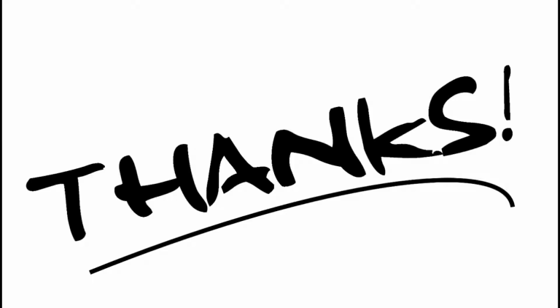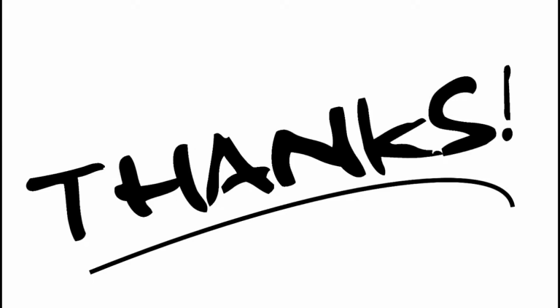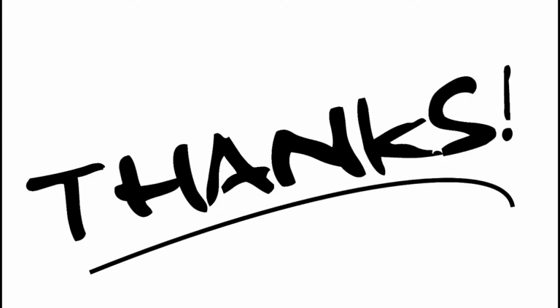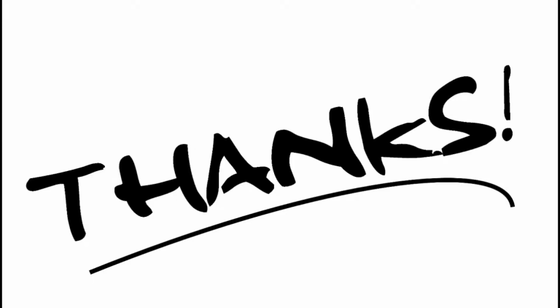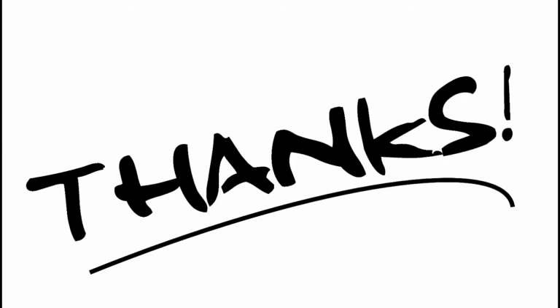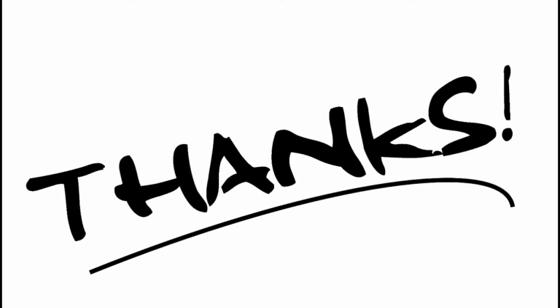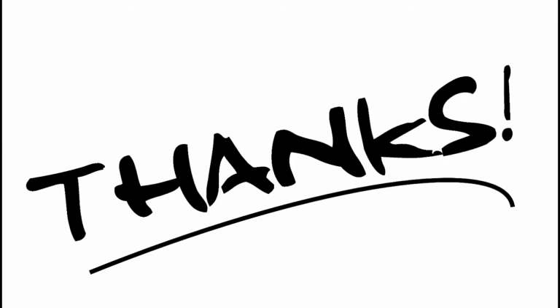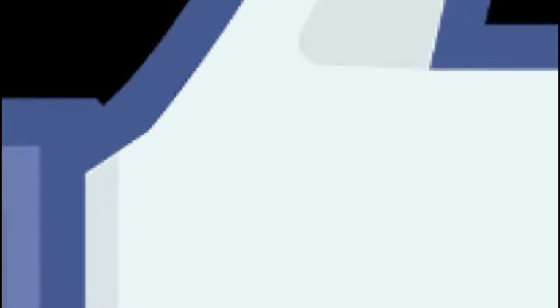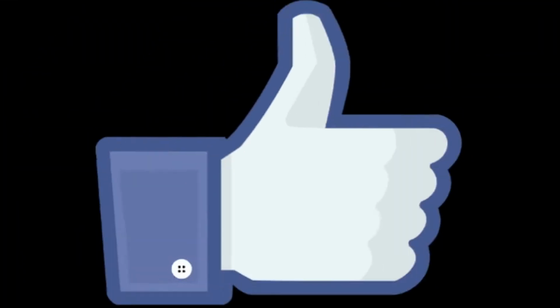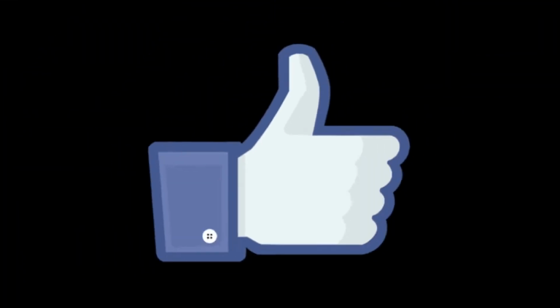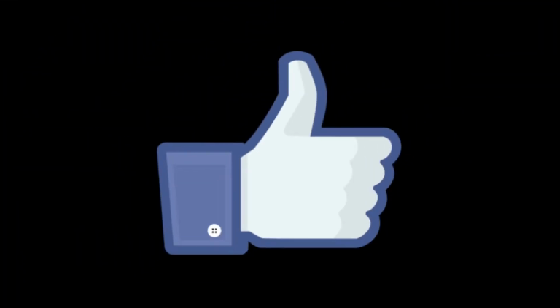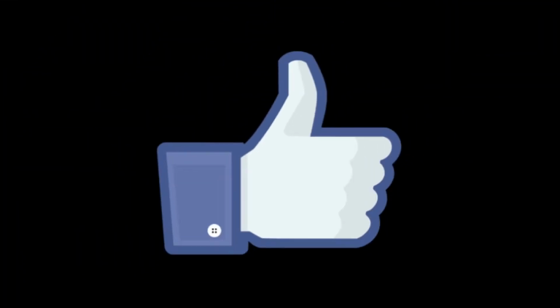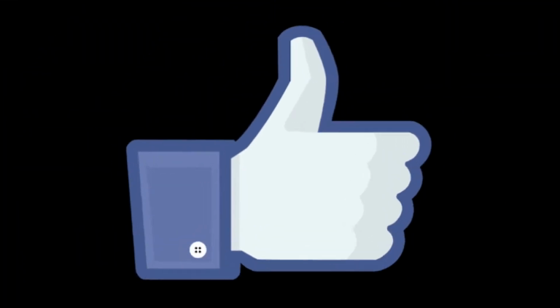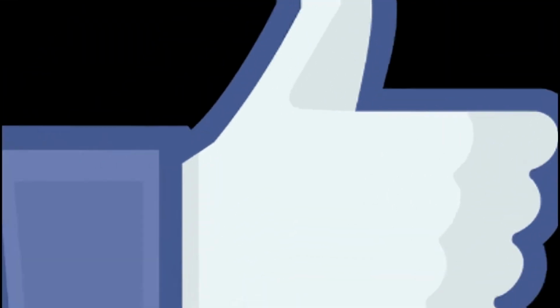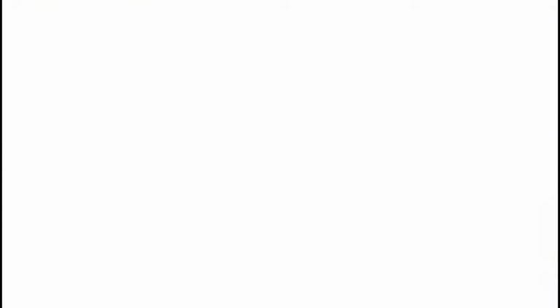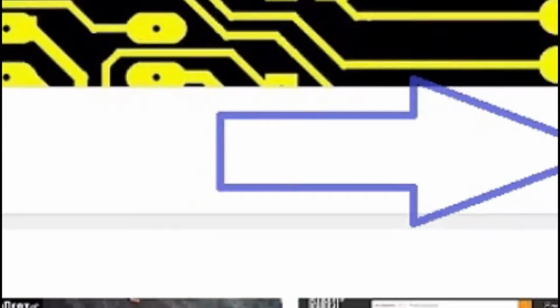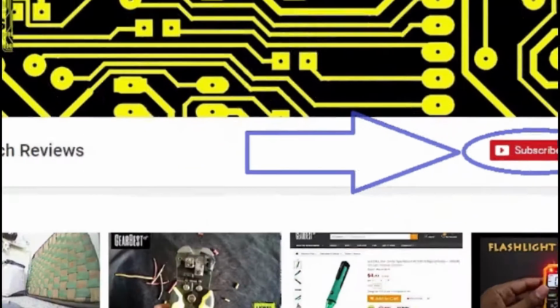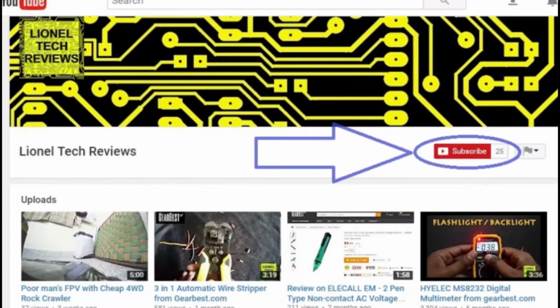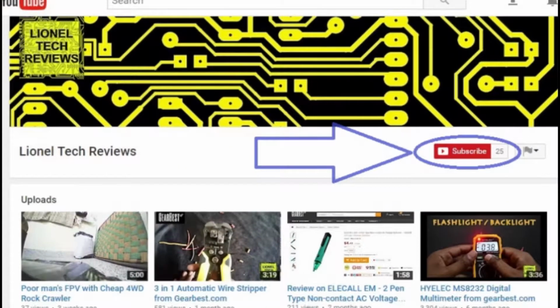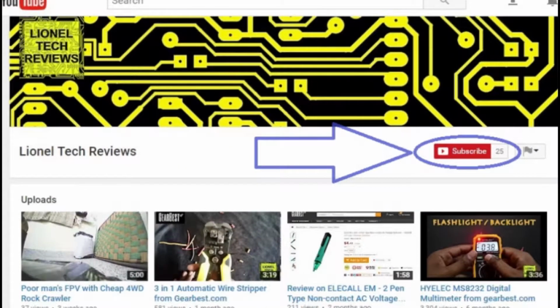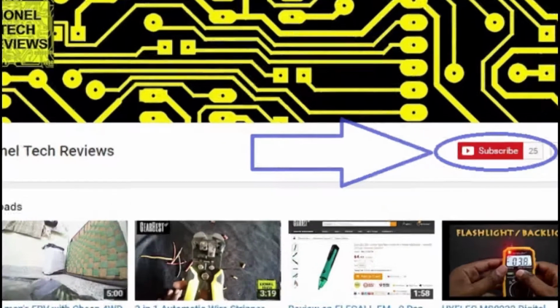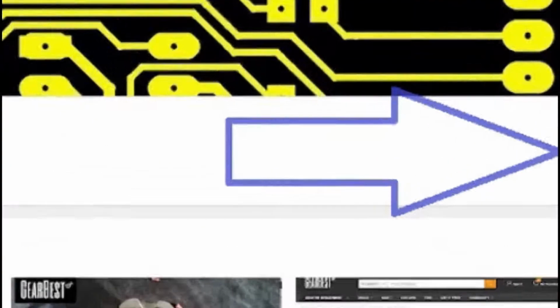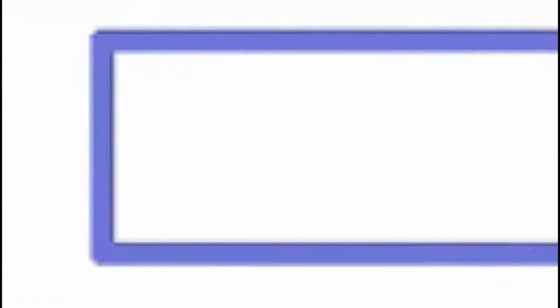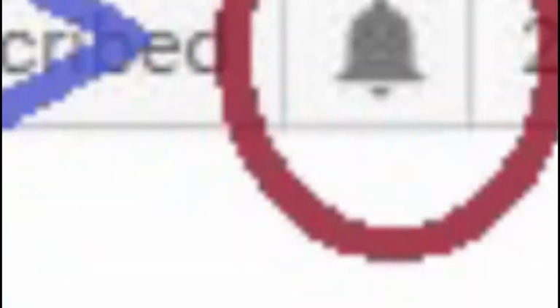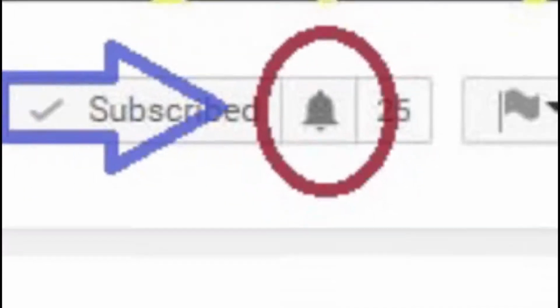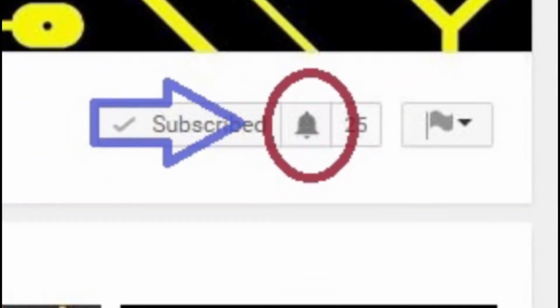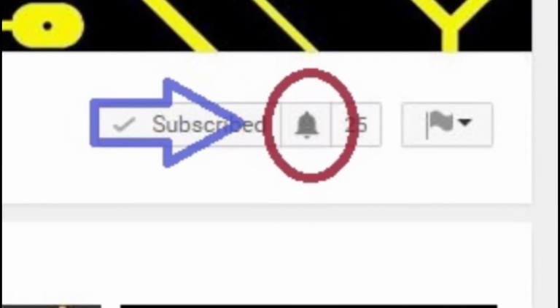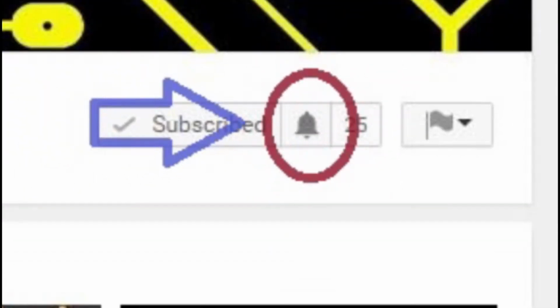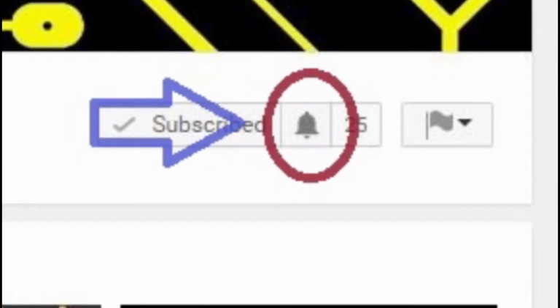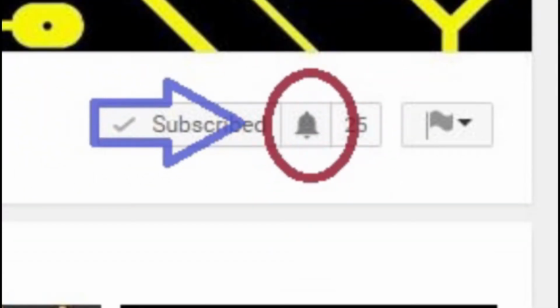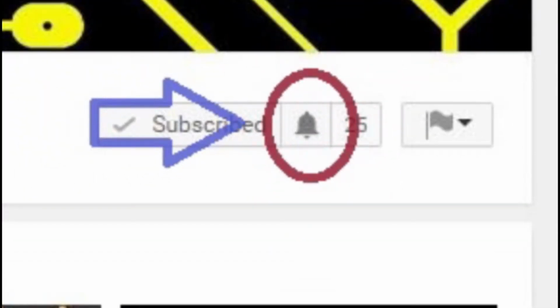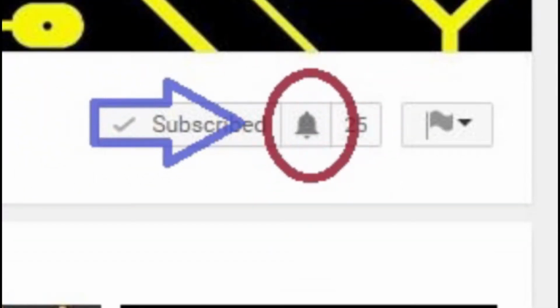Thanks for watching — don't forget to like this video and subscribe to my channel, and ring the bell to keep notified.